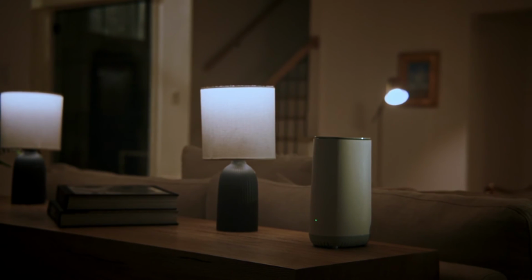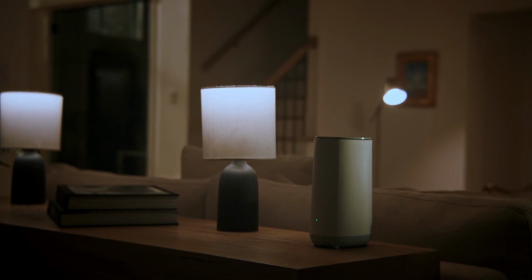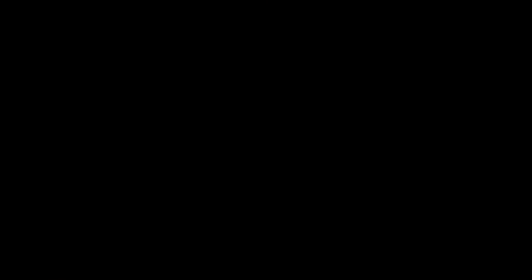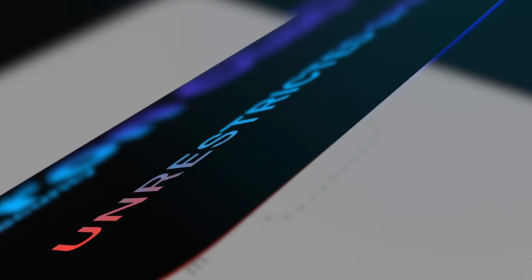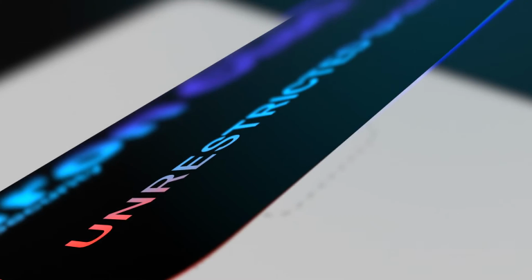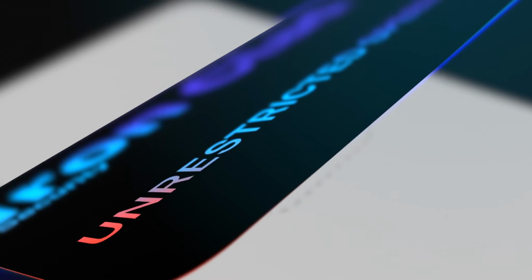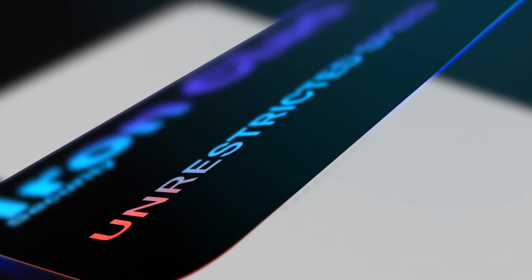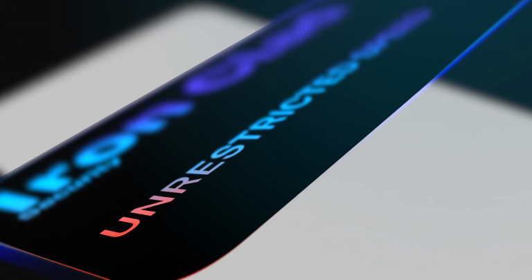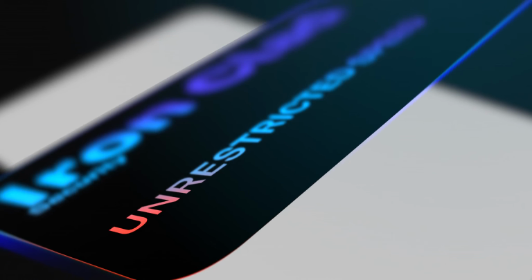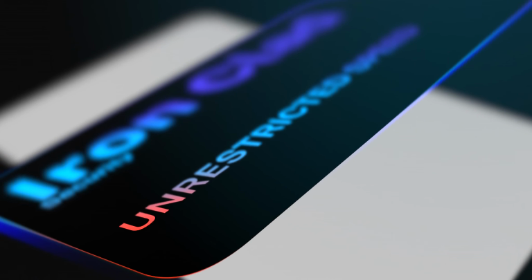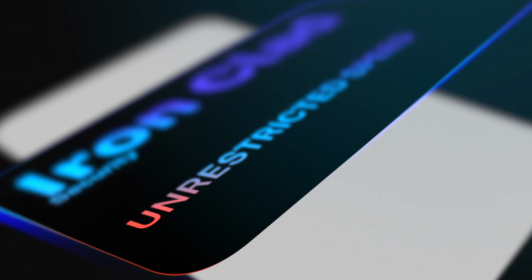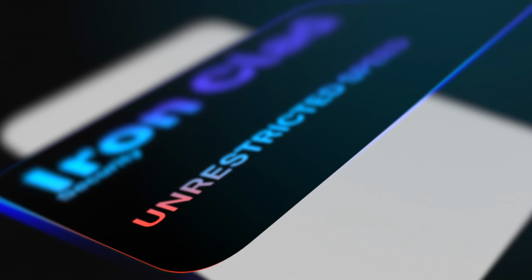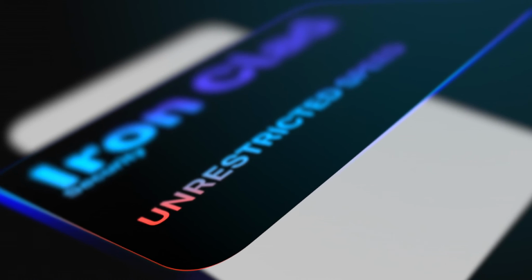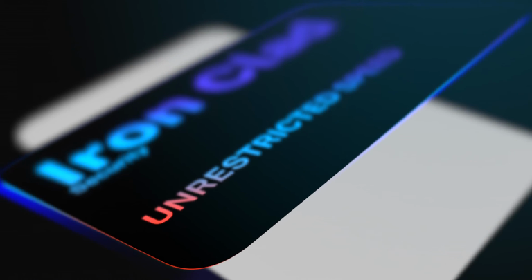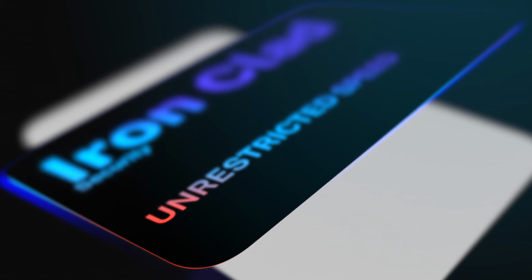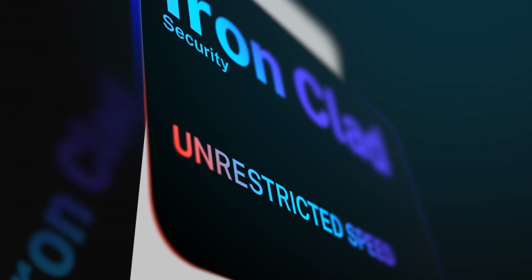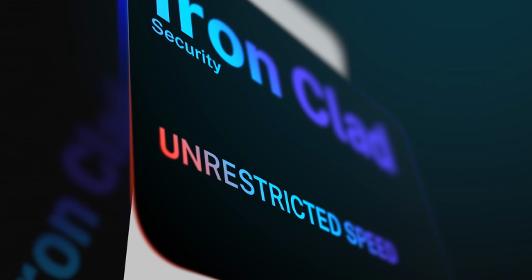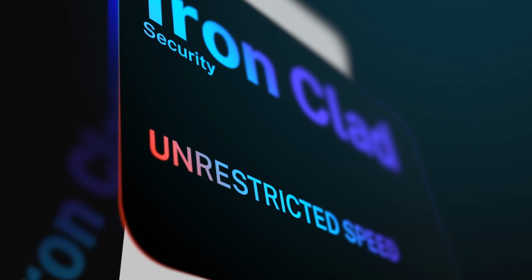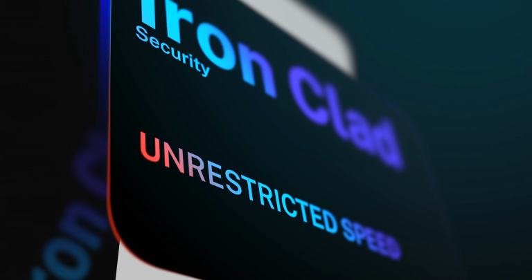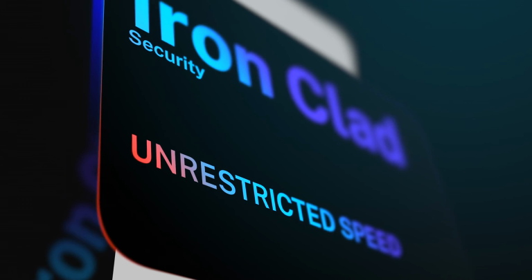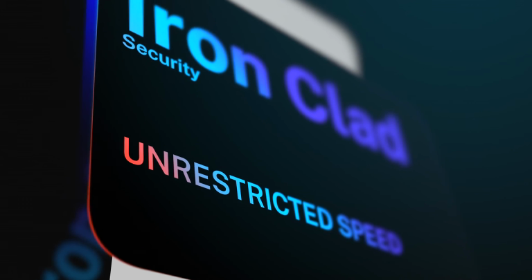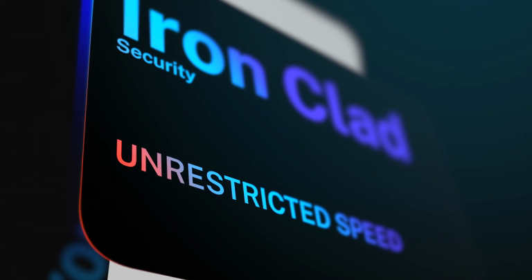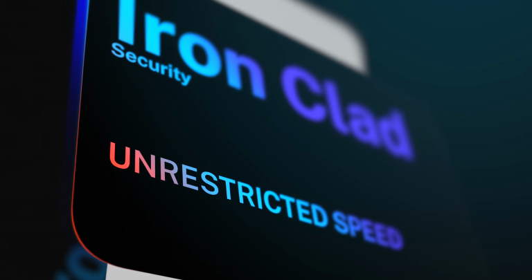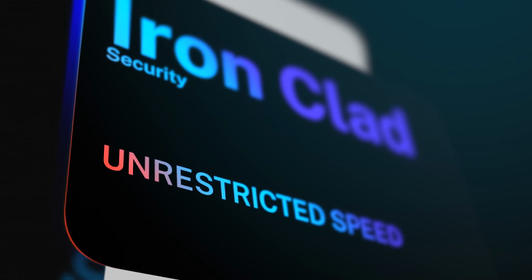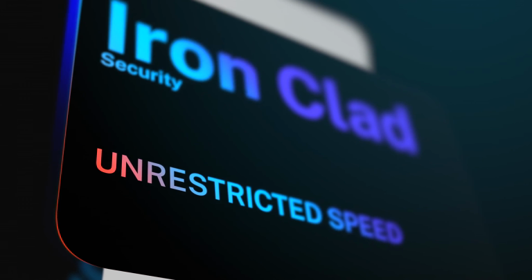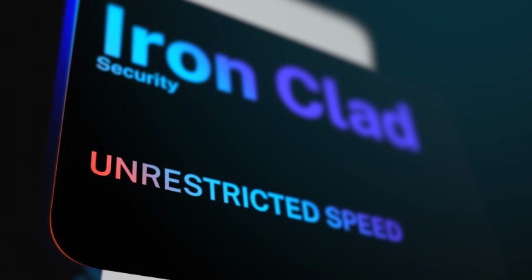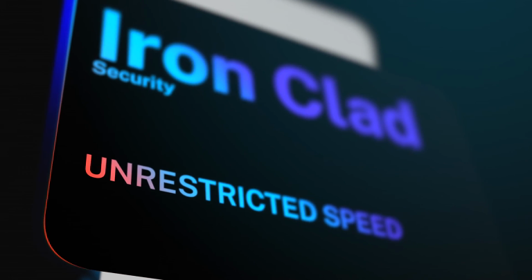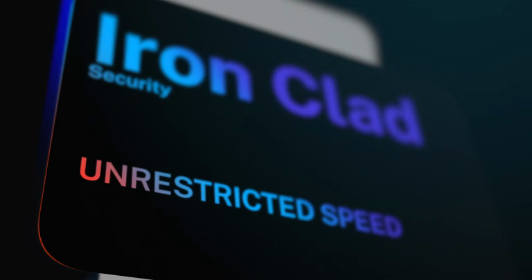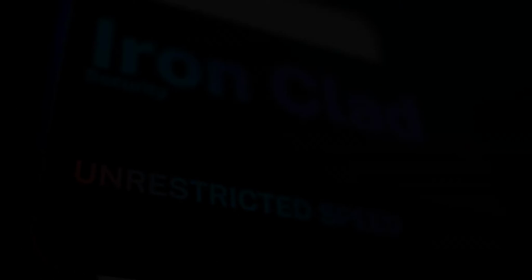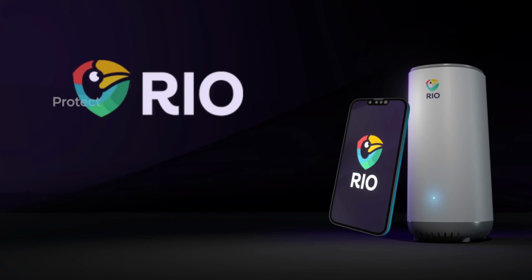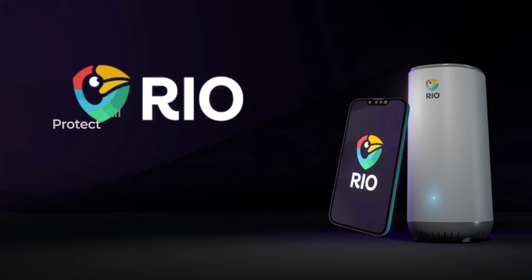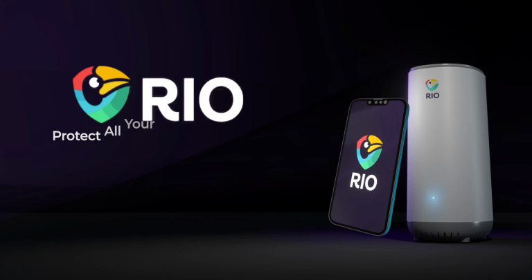Unlock ironclad security, unrestricted speeds, and complete peace of mind with RIO.